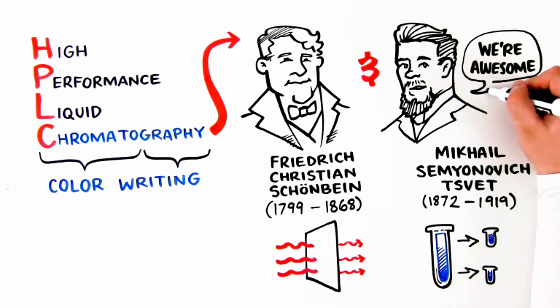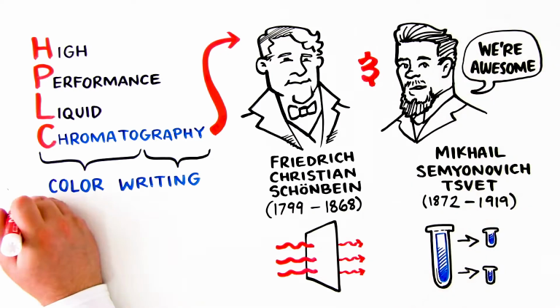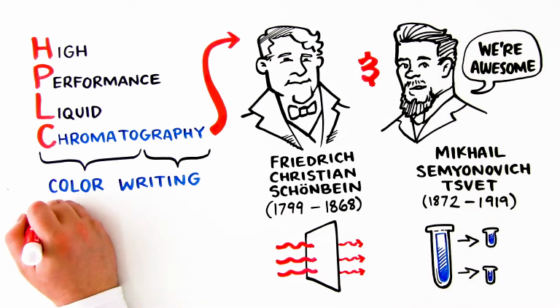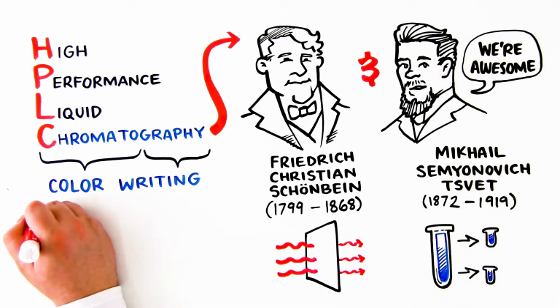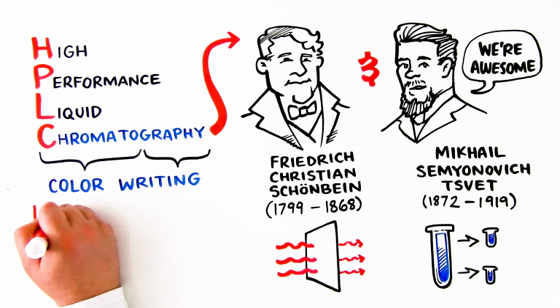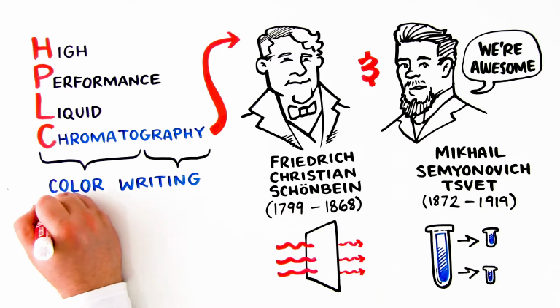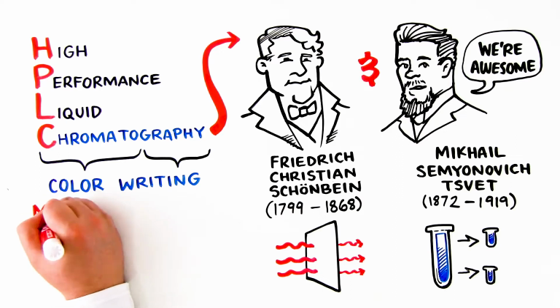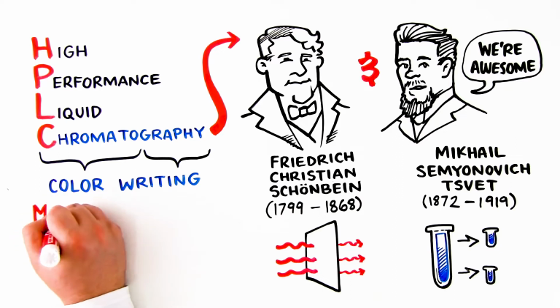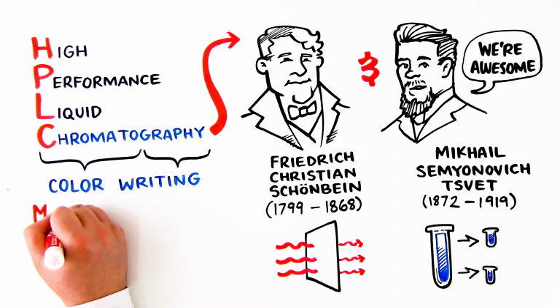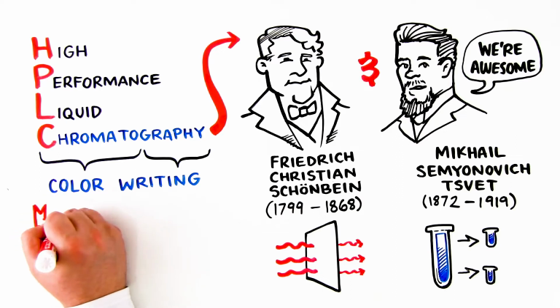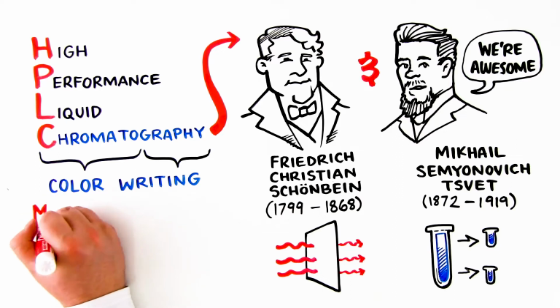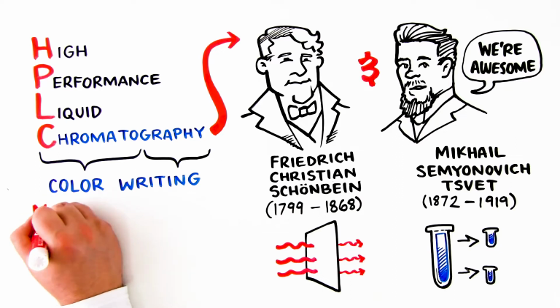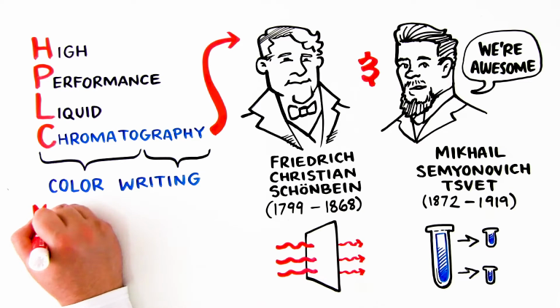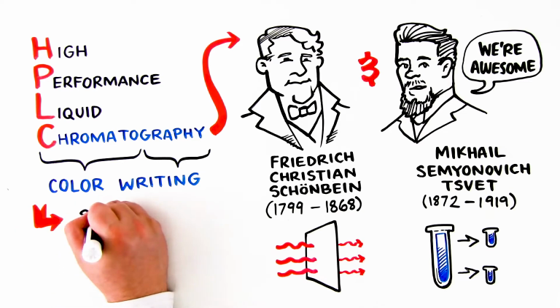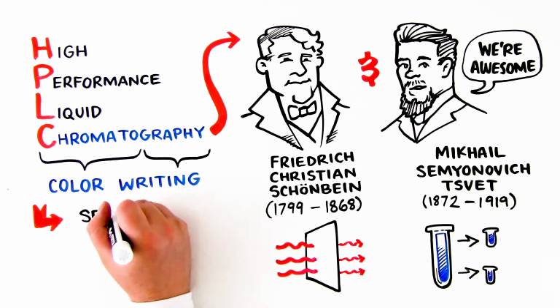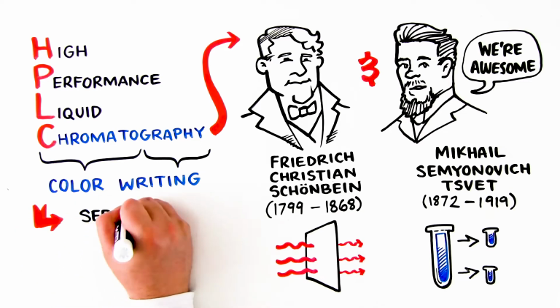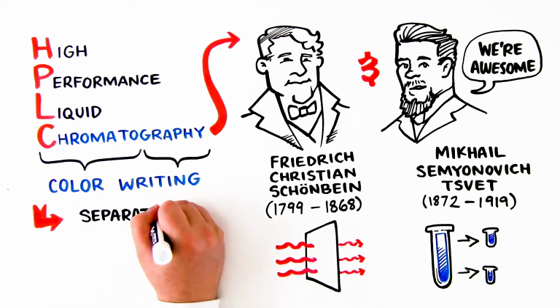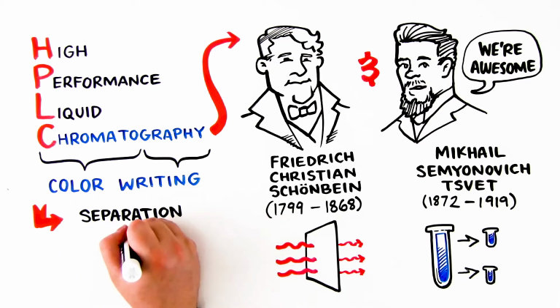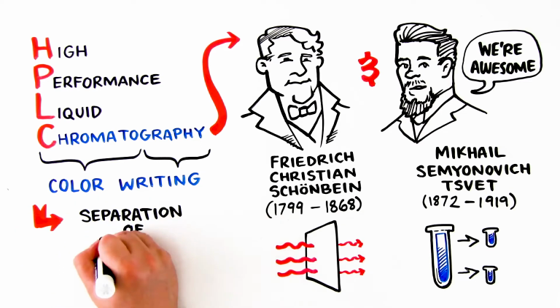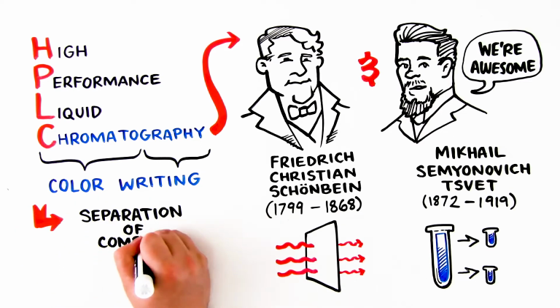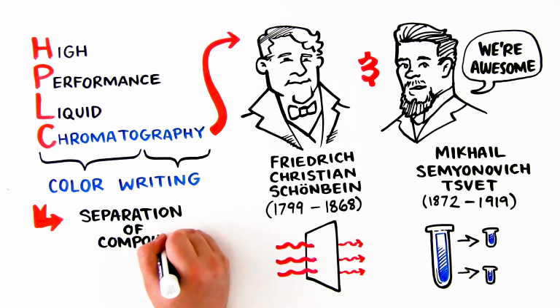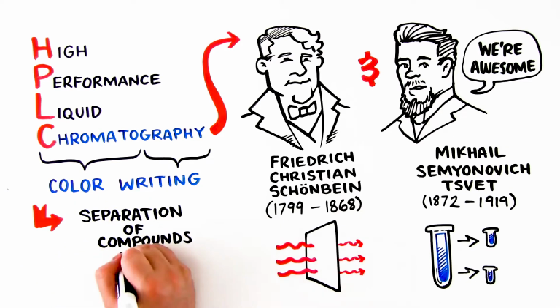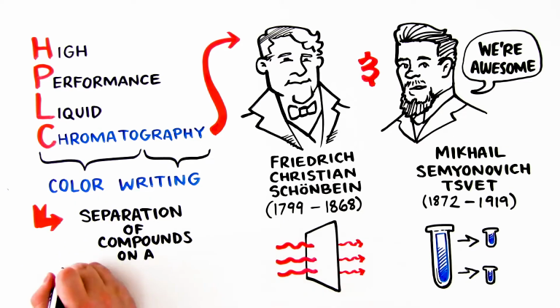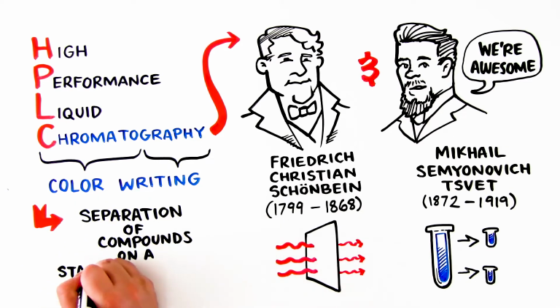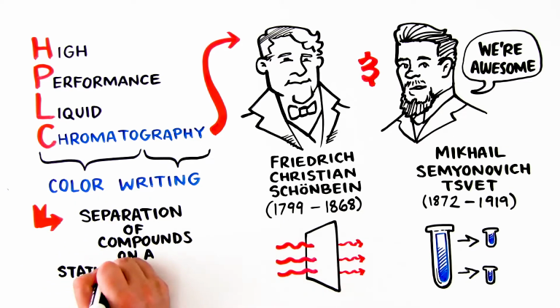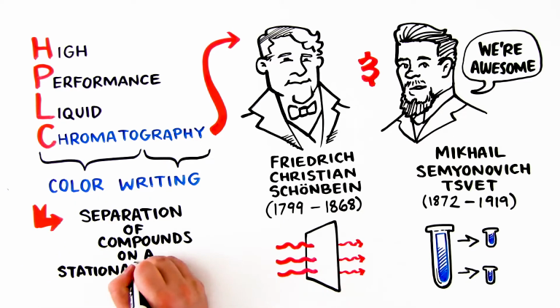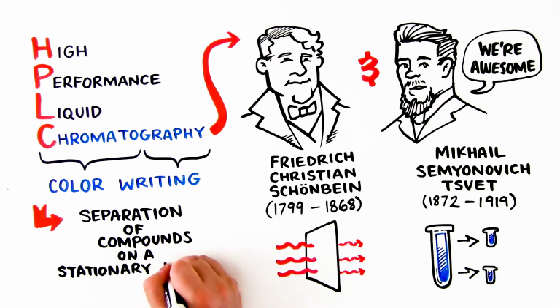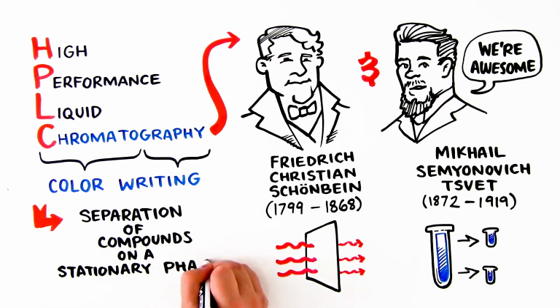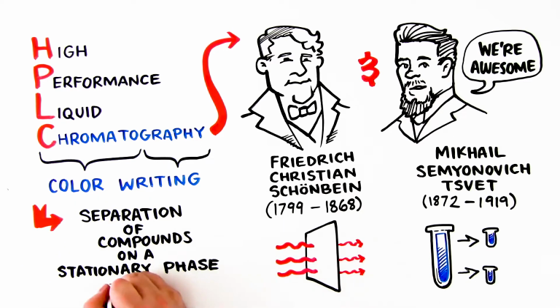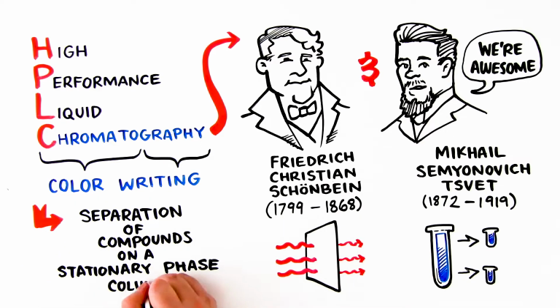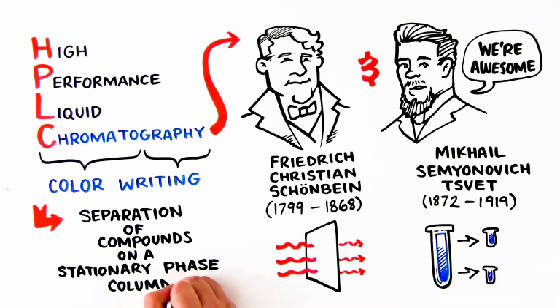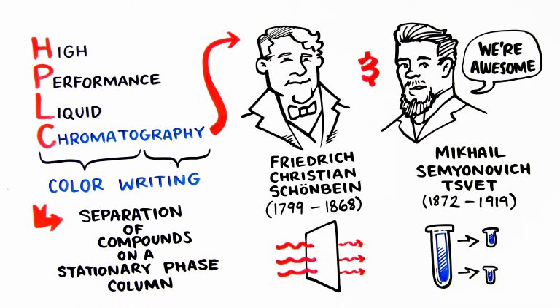High Performance Liquid Chromatography is the separation of compounds on a stationary phase column.